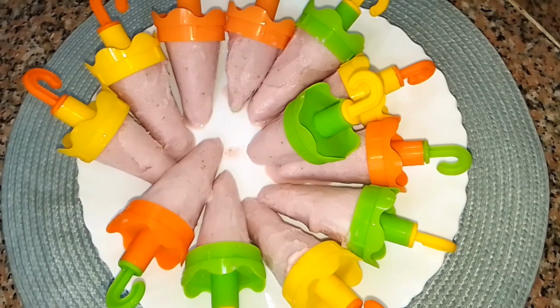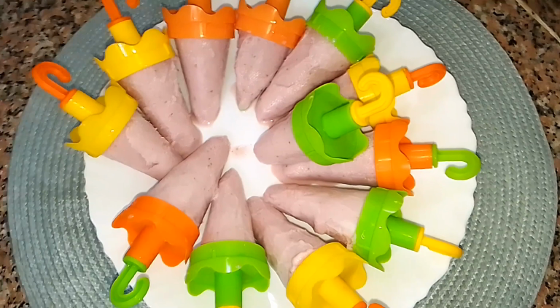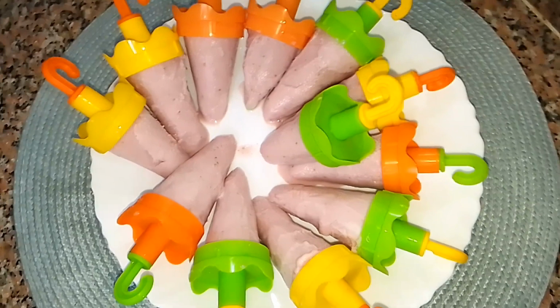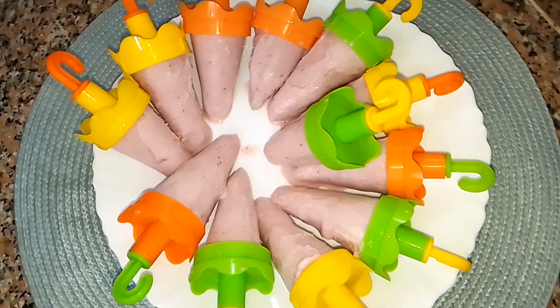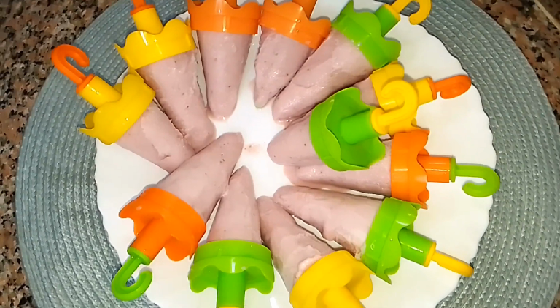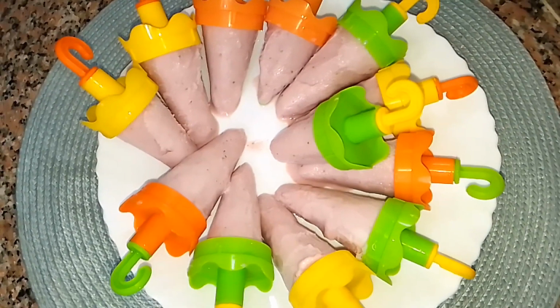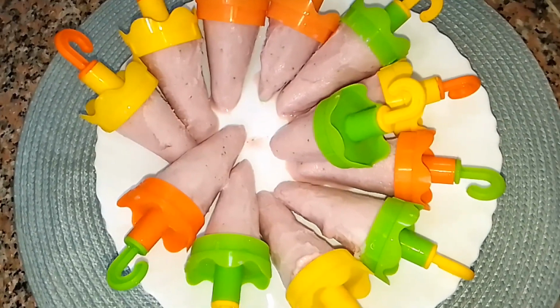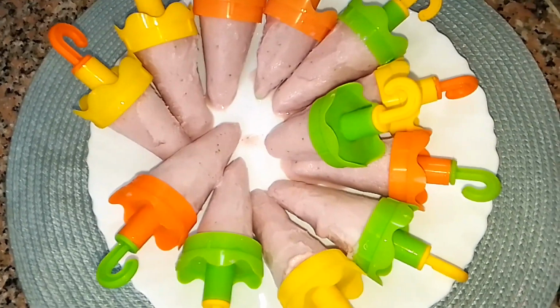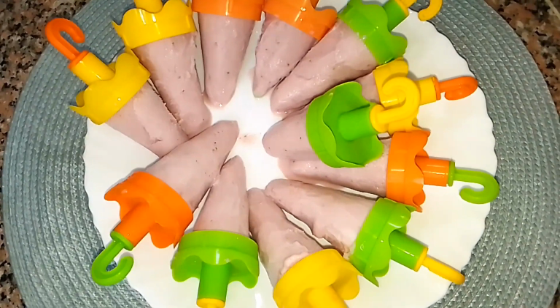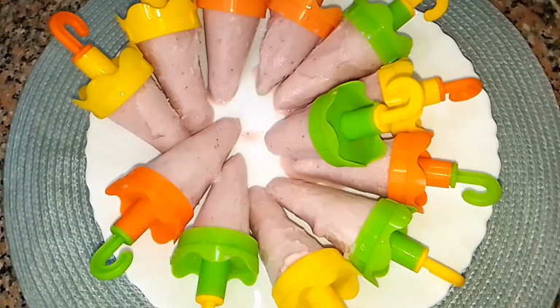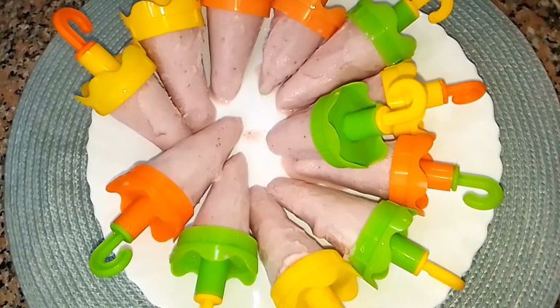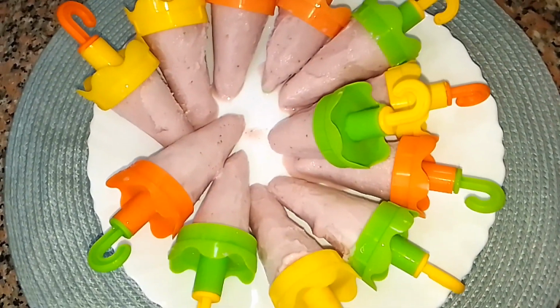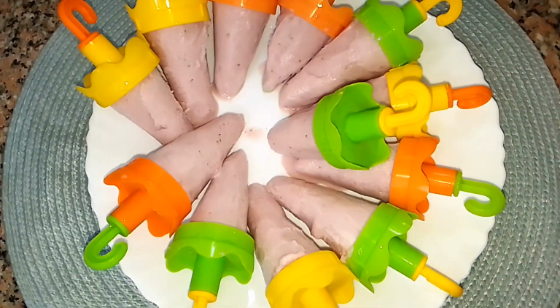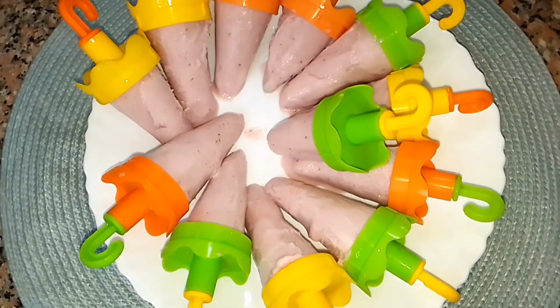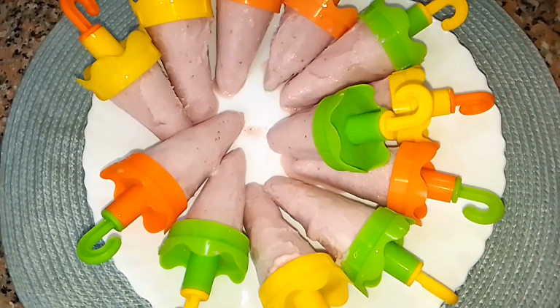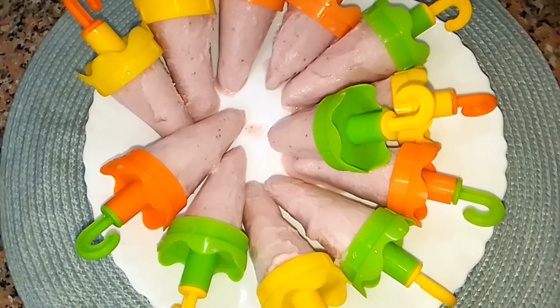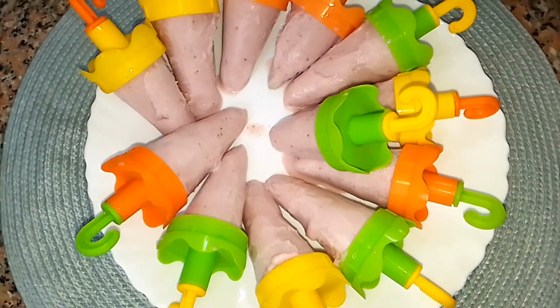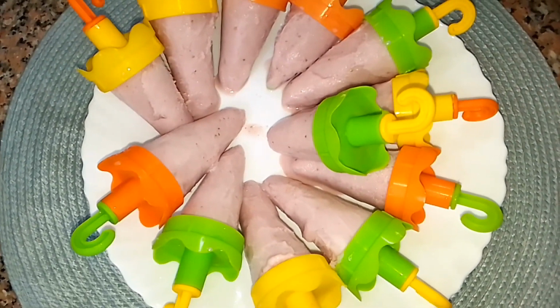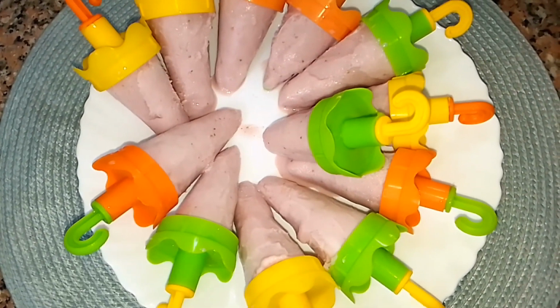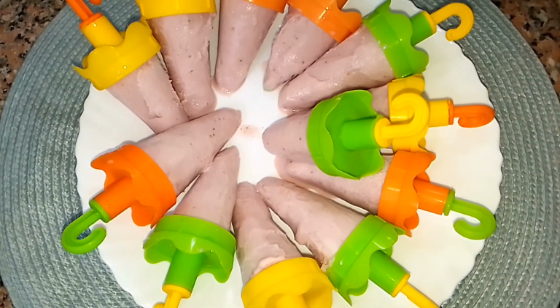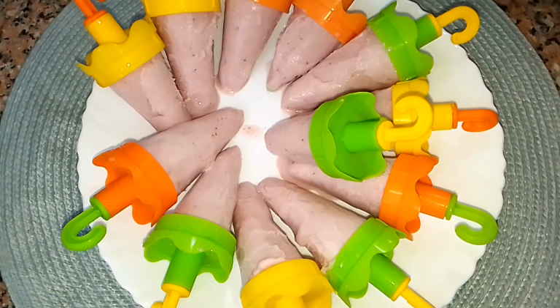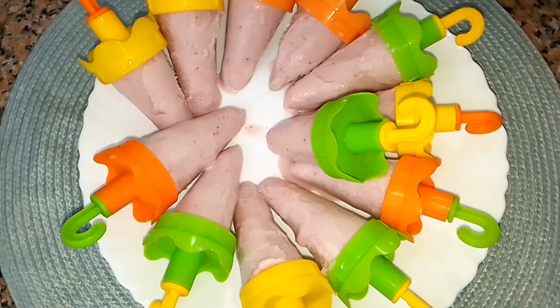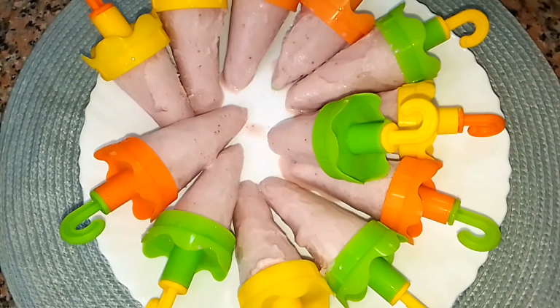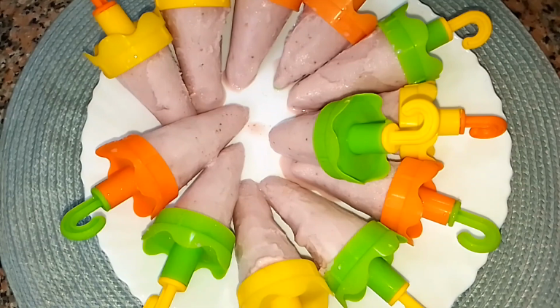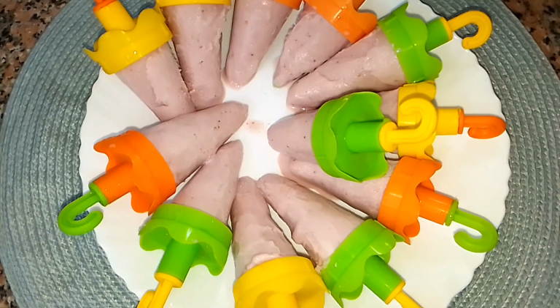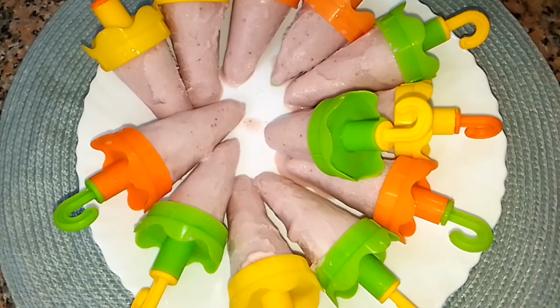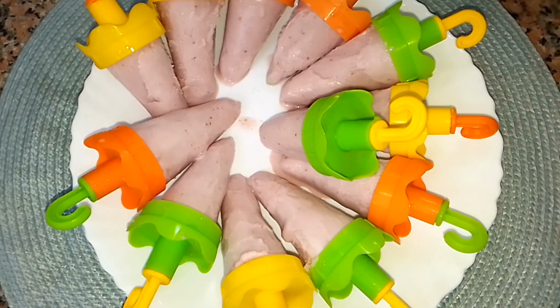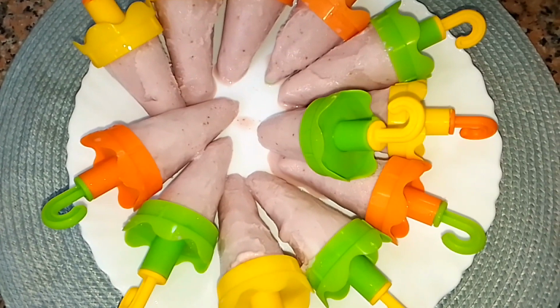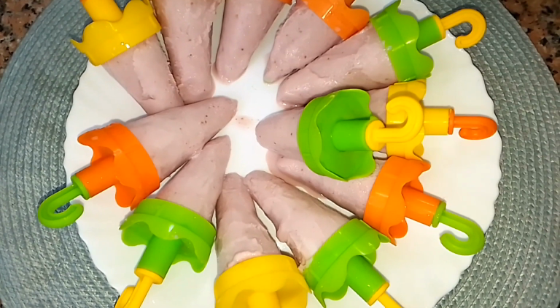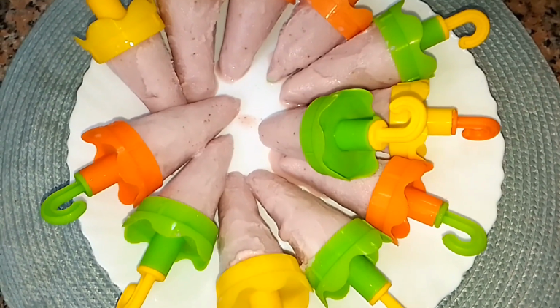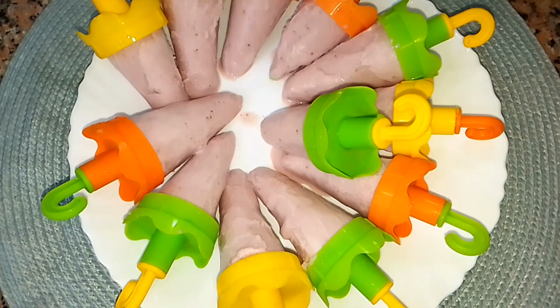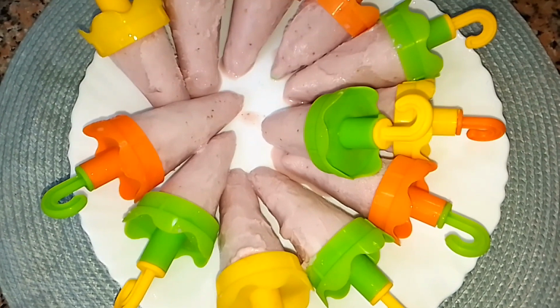Today I share with you all how I make this delicious popsicle that your kids will love. If that sounds interesting, keep watching.